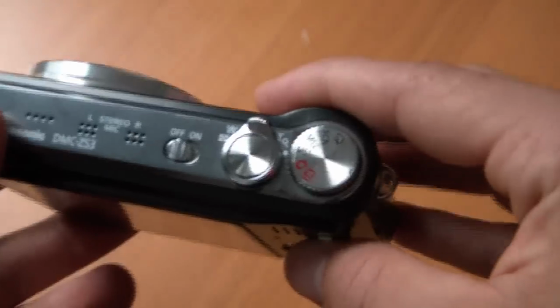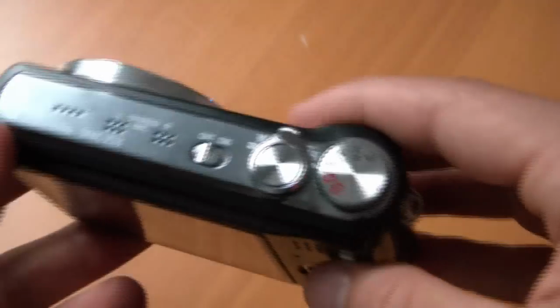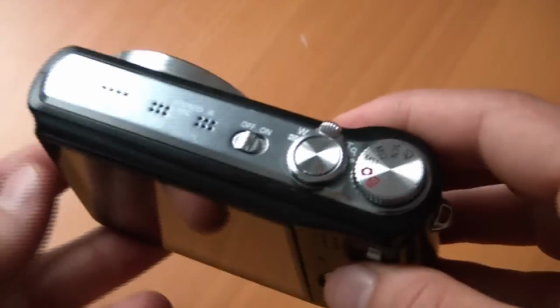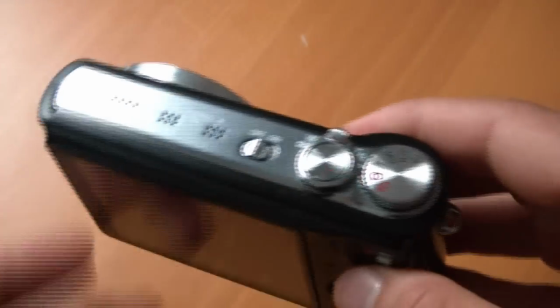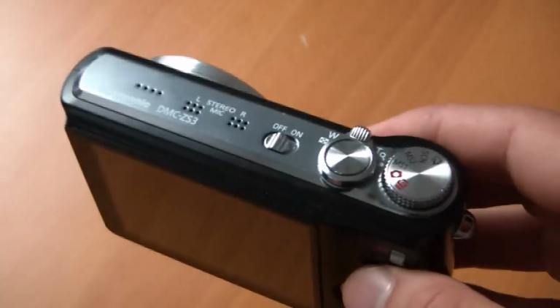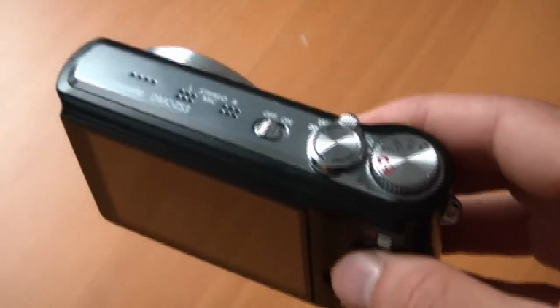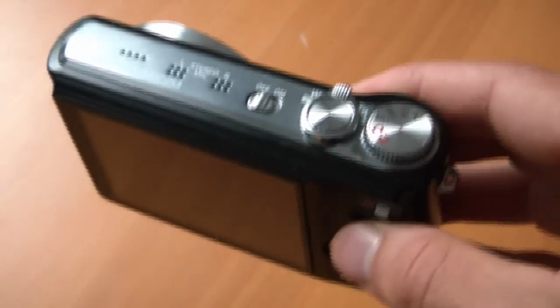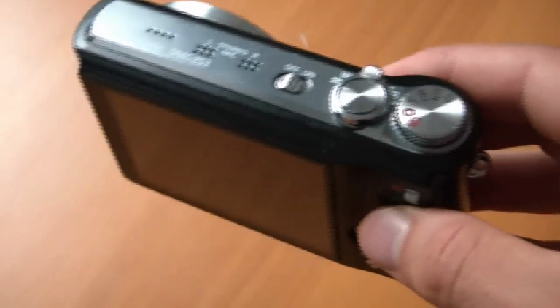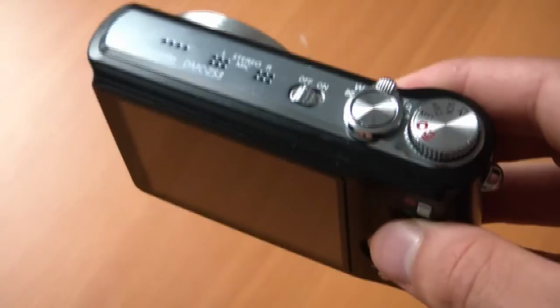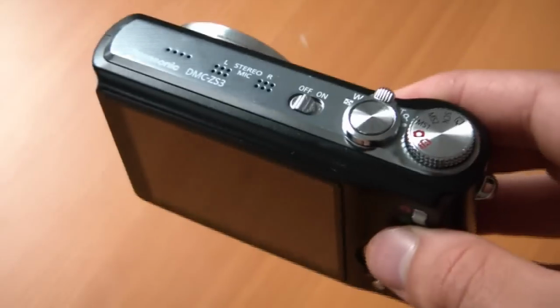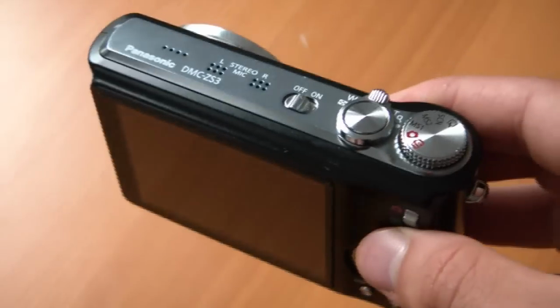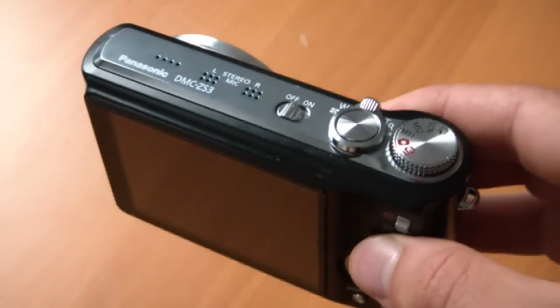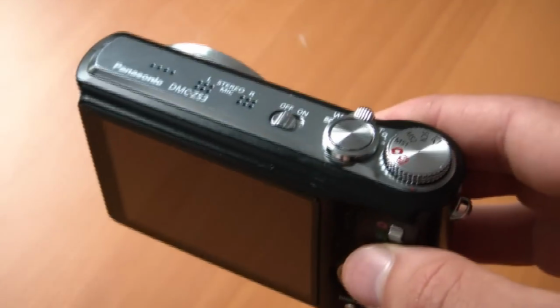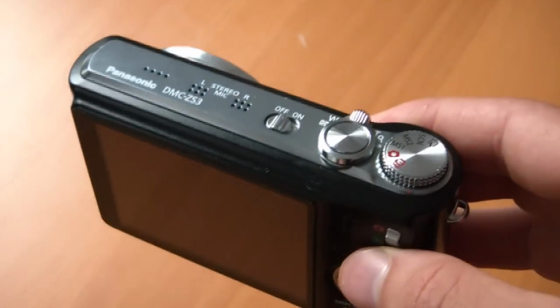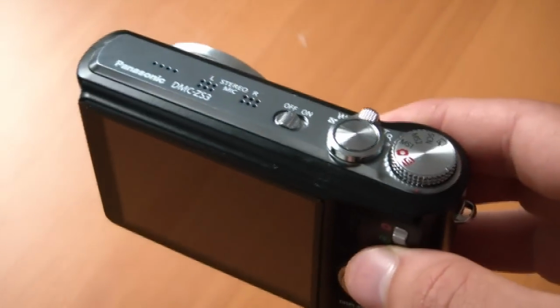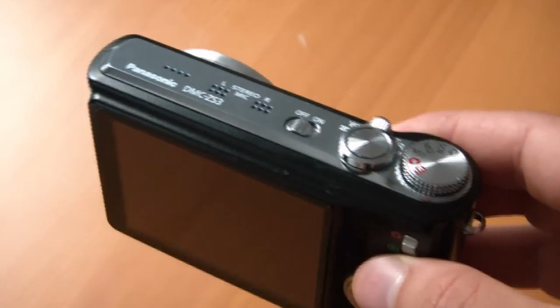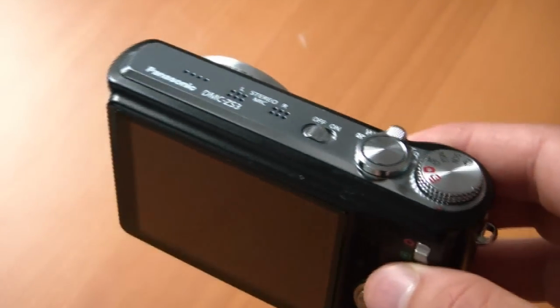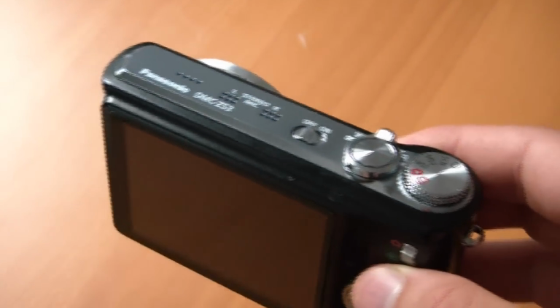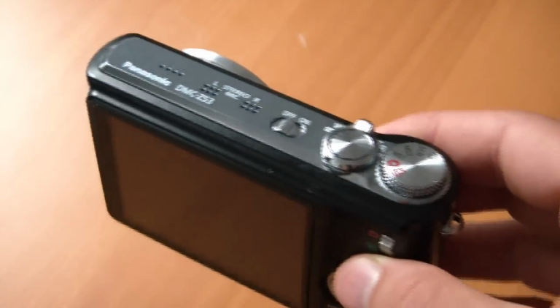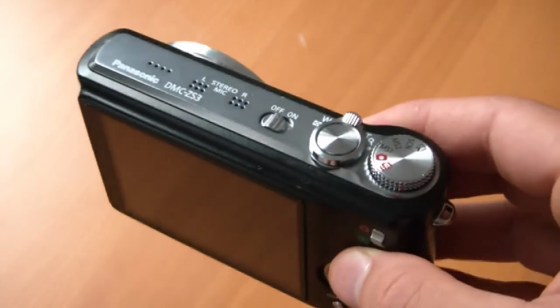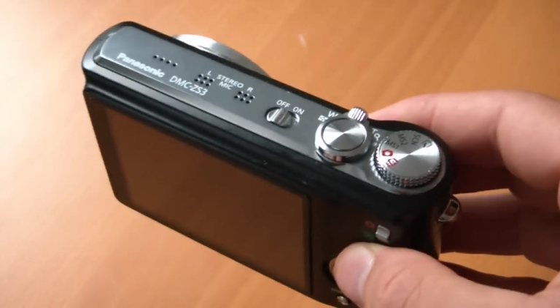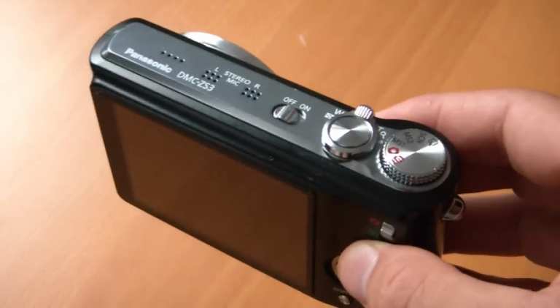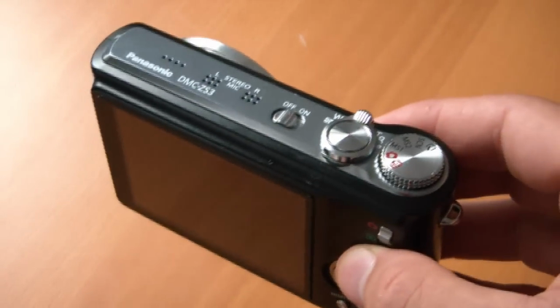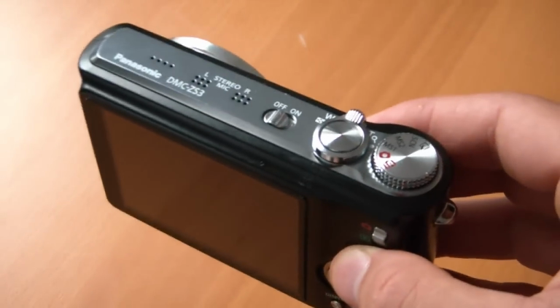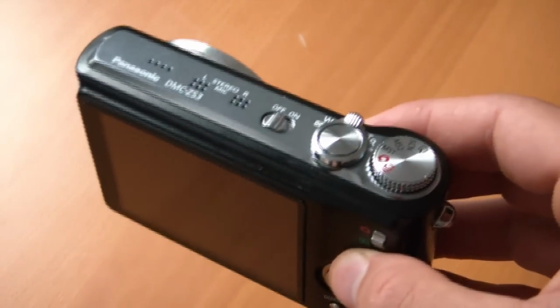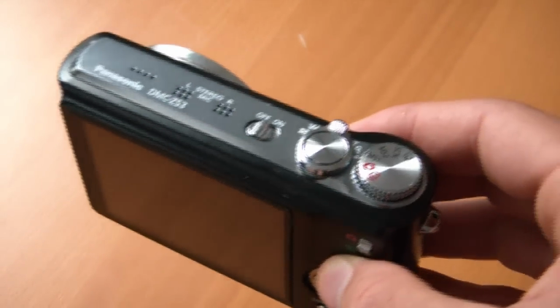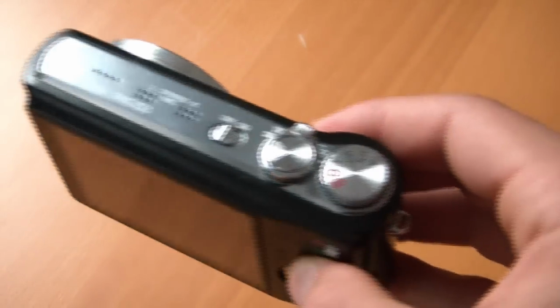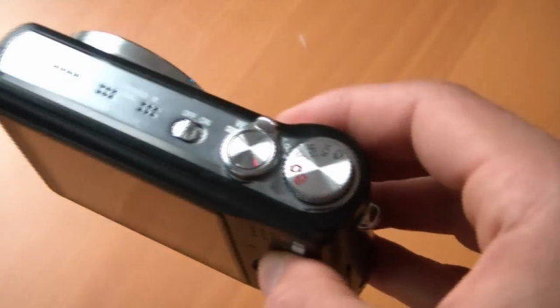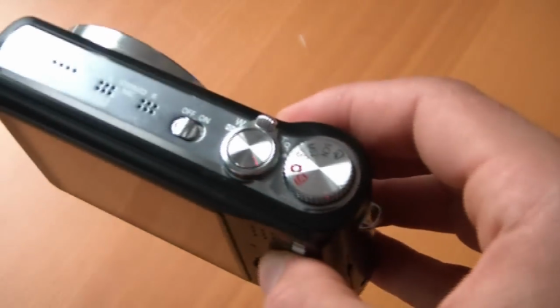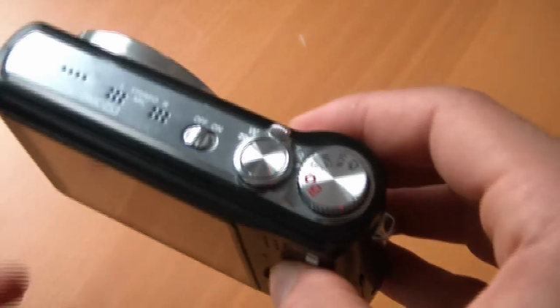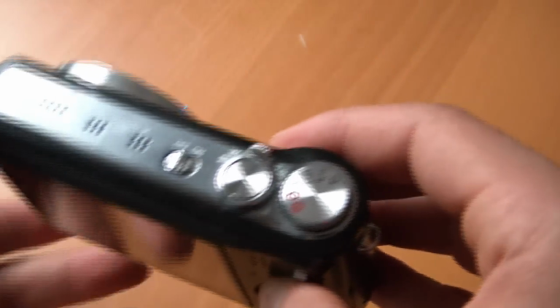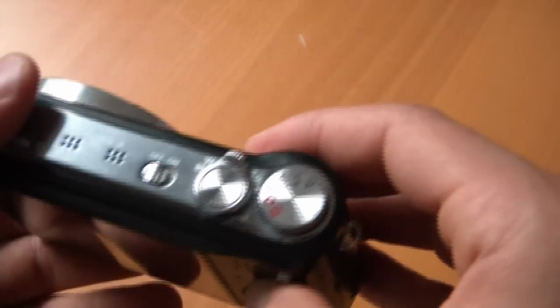It's a really nice camera and I've had a lot of fun using it, but it does have two problems that I wanted to point out here on video.